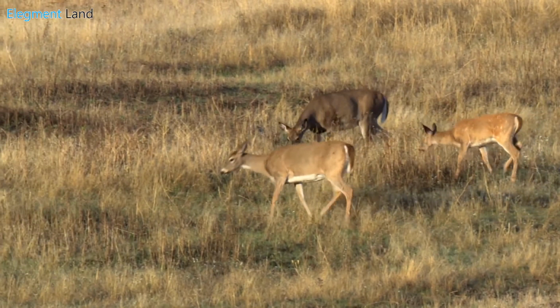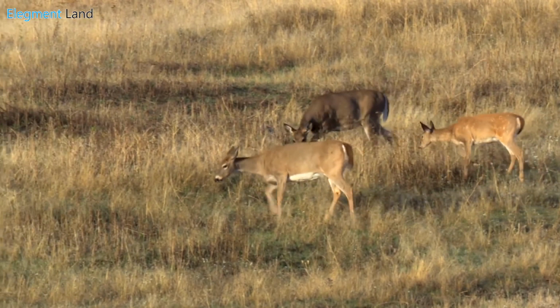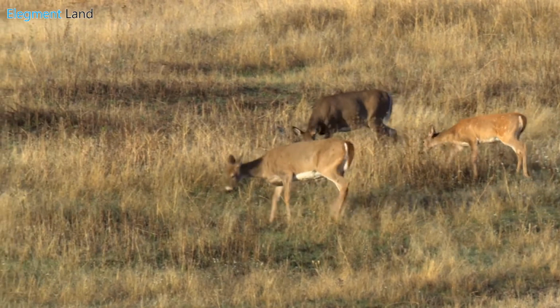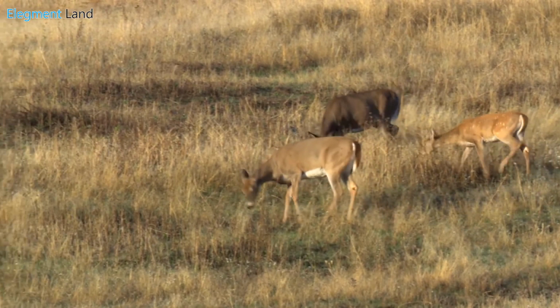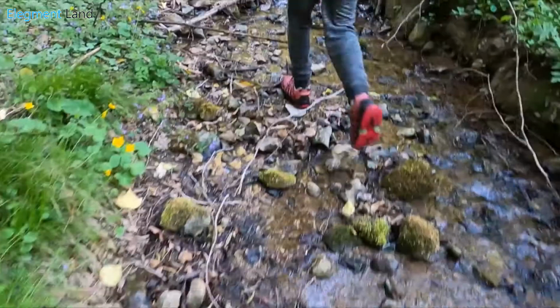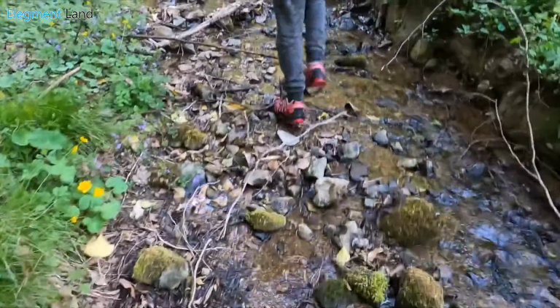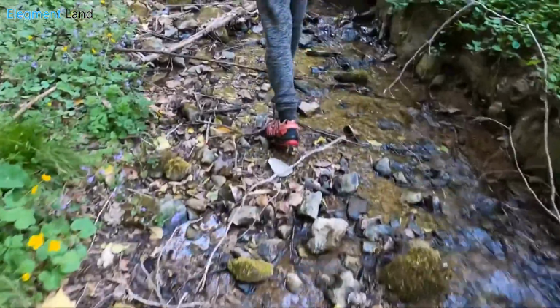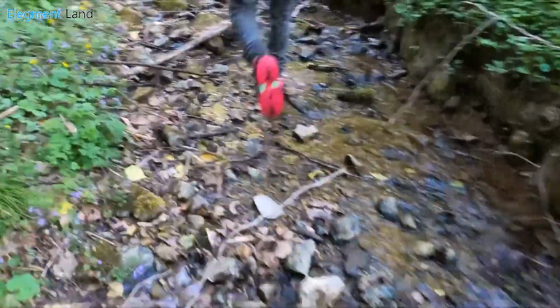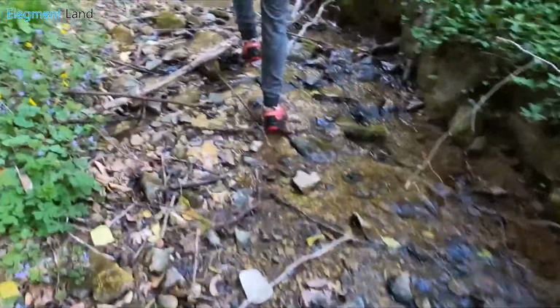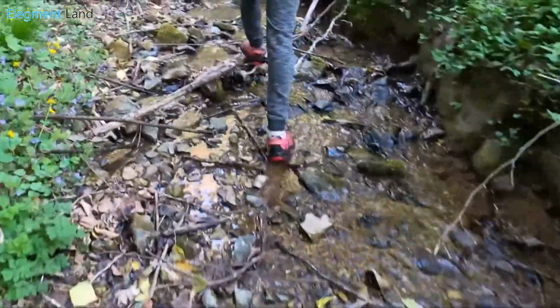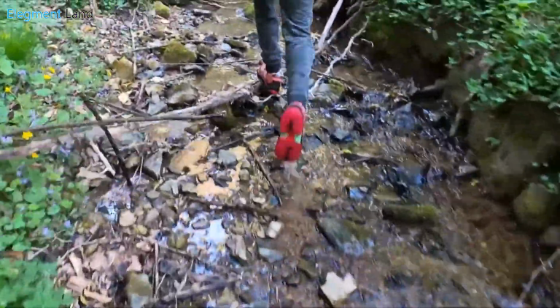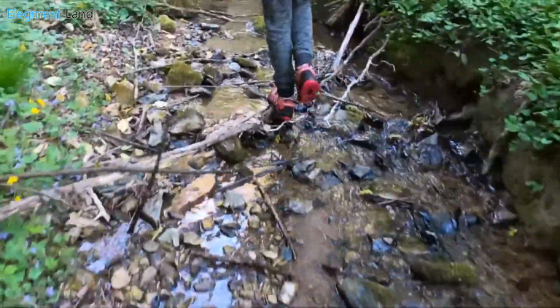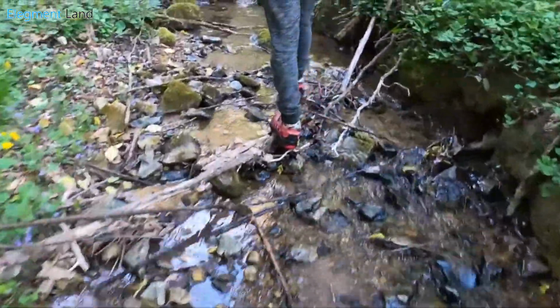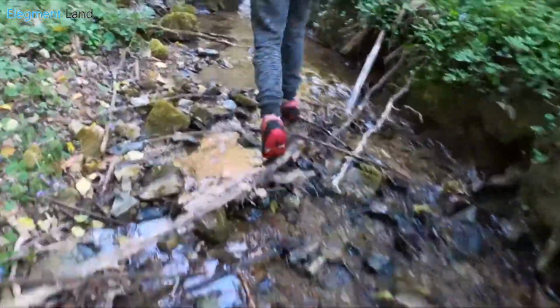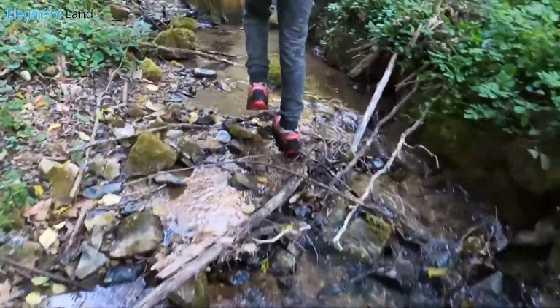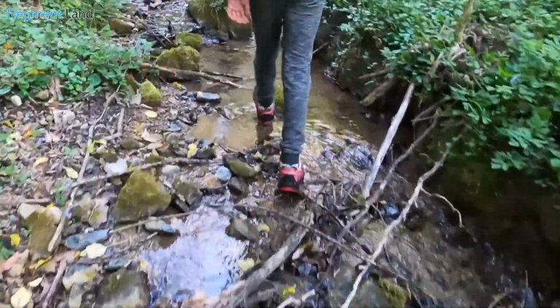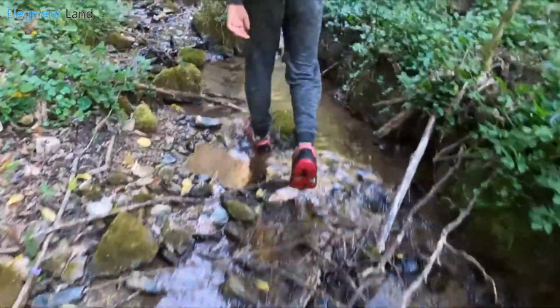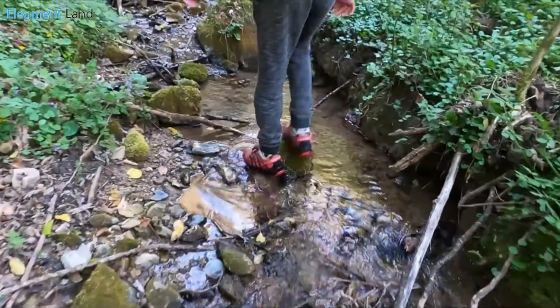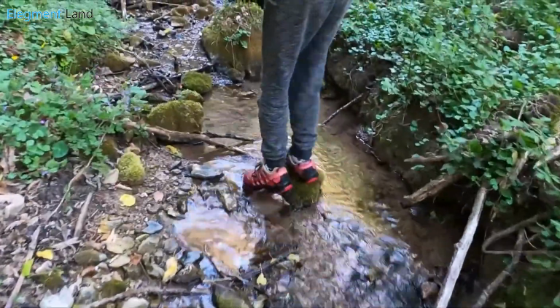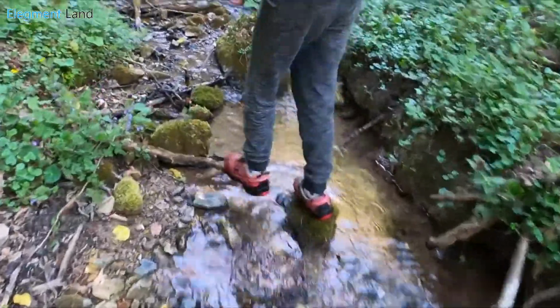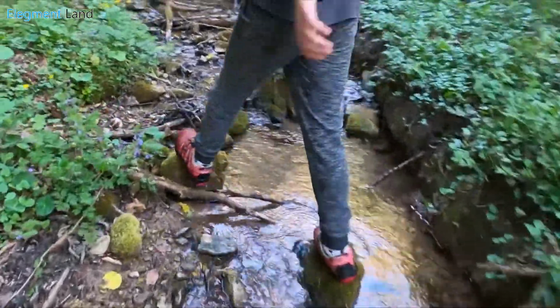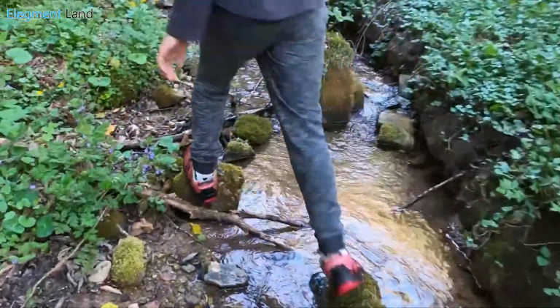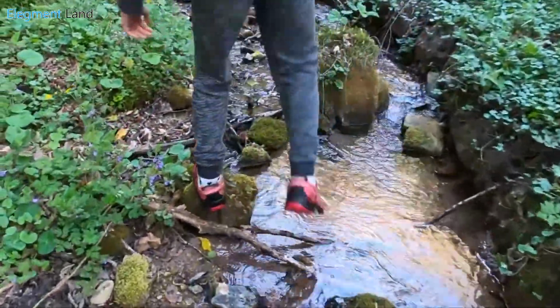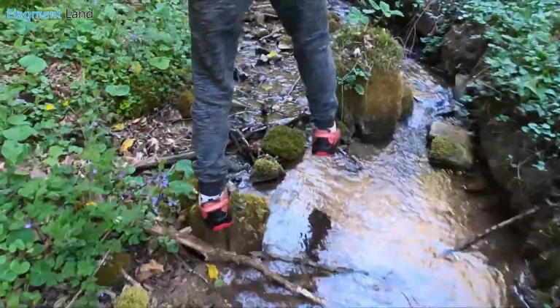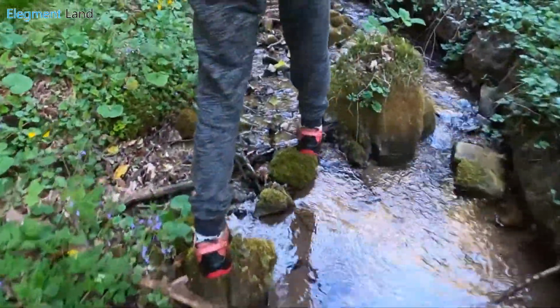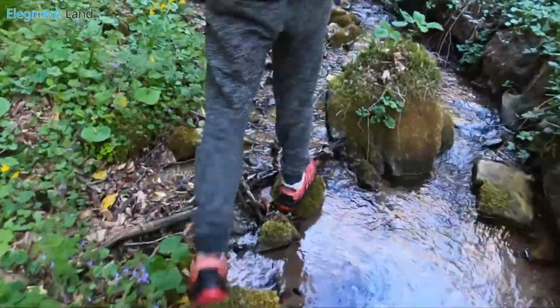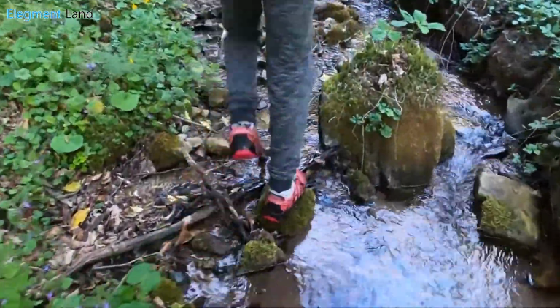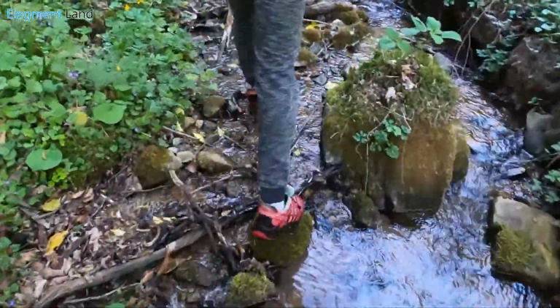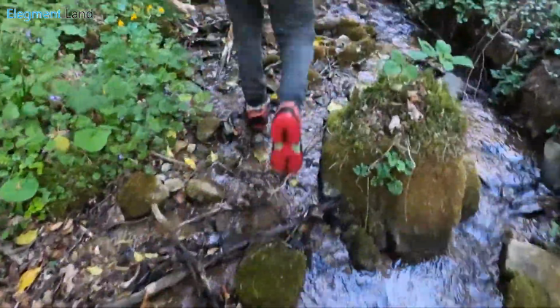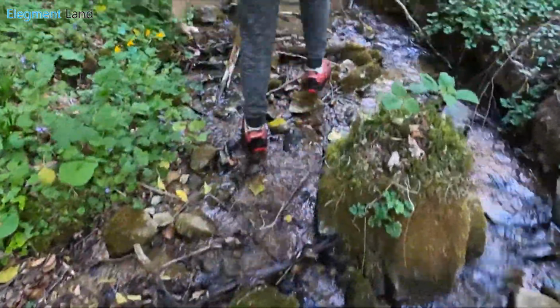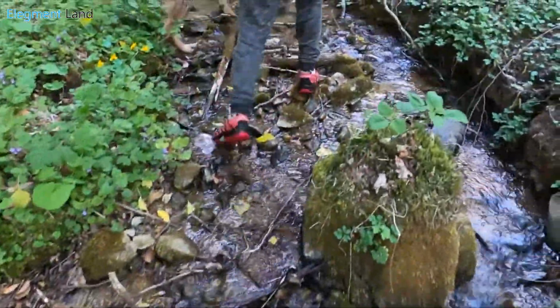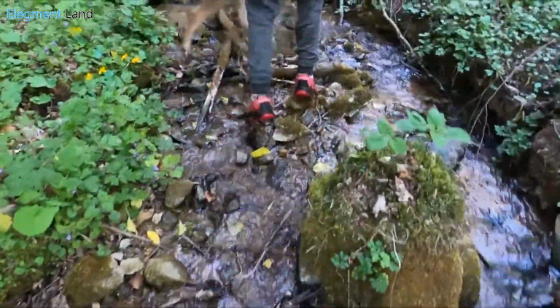With over 40 miles of hiking trails, you won't need a kayak to experience historic forests and get a glimpse of the true Texas wilderness.